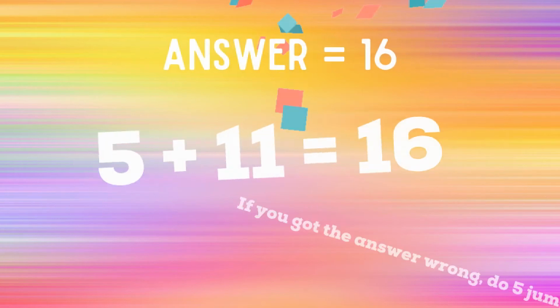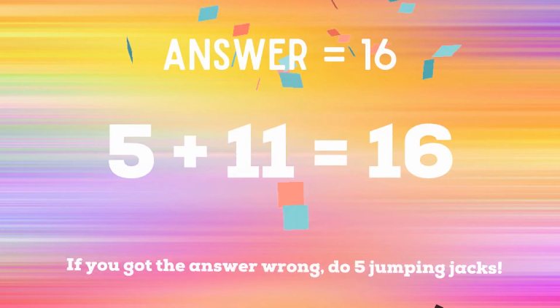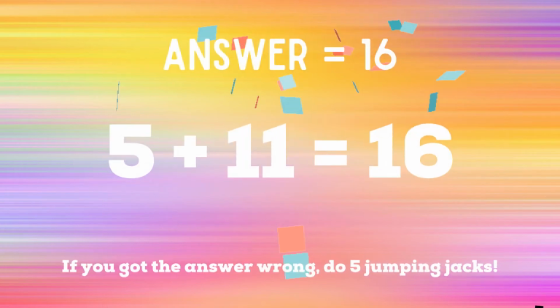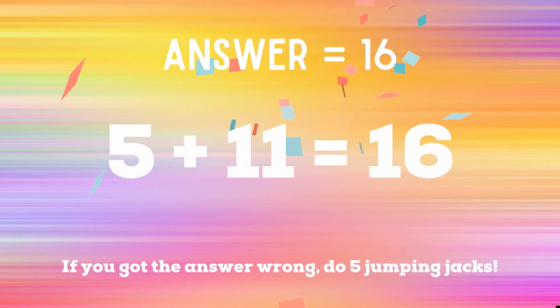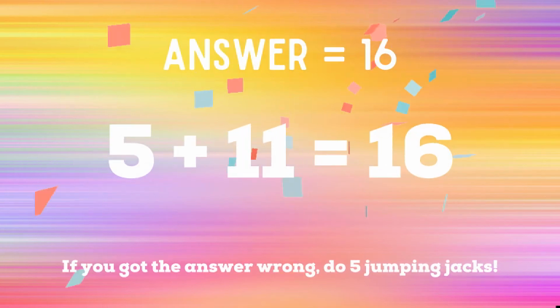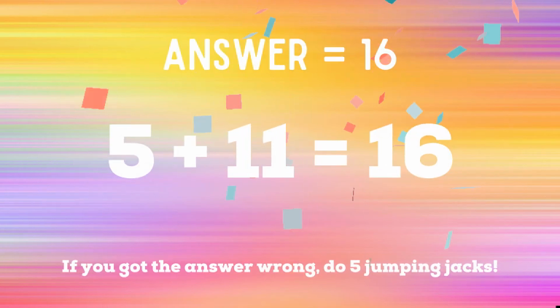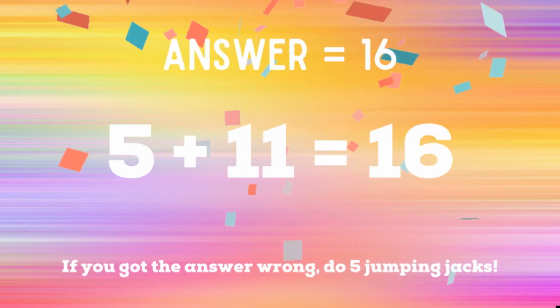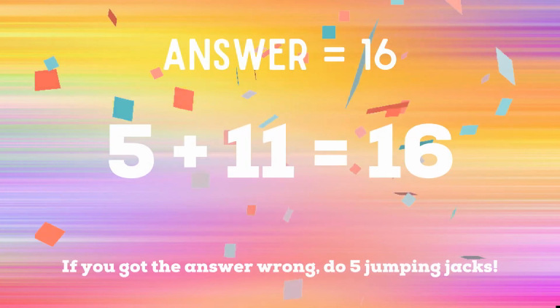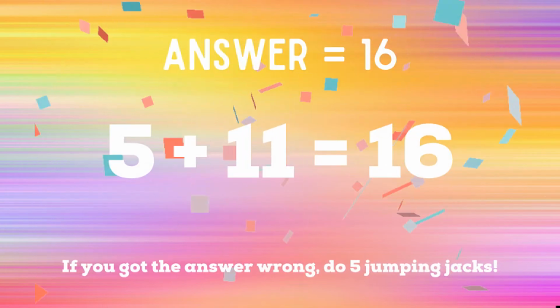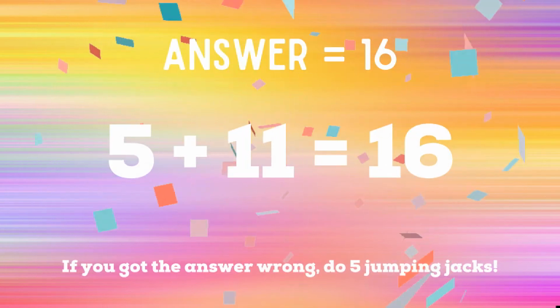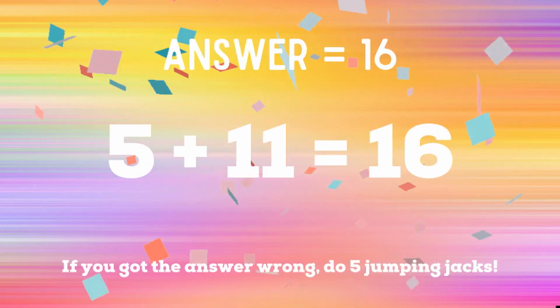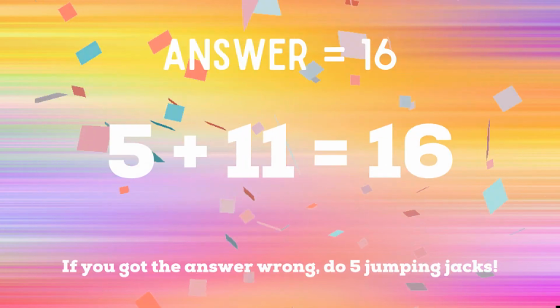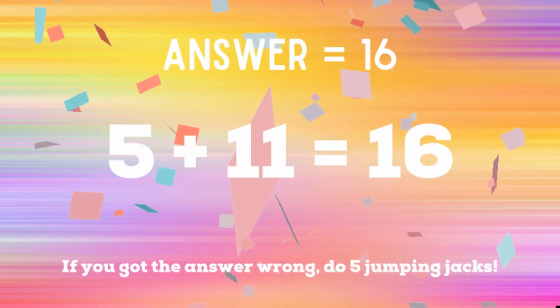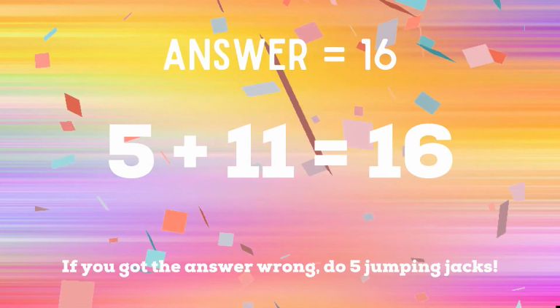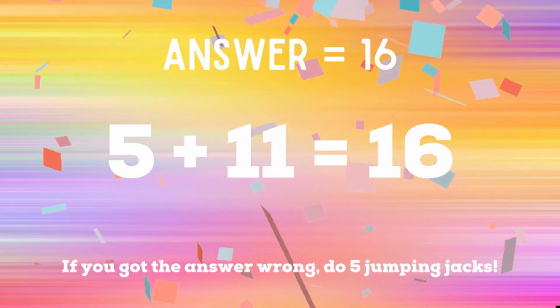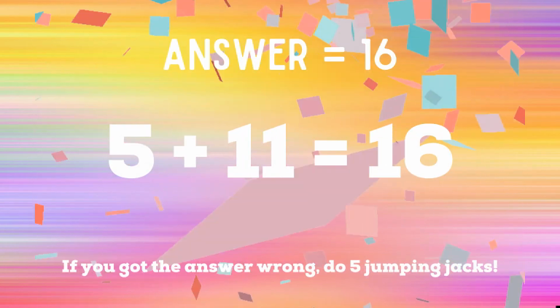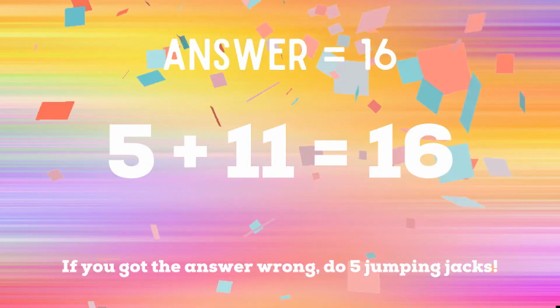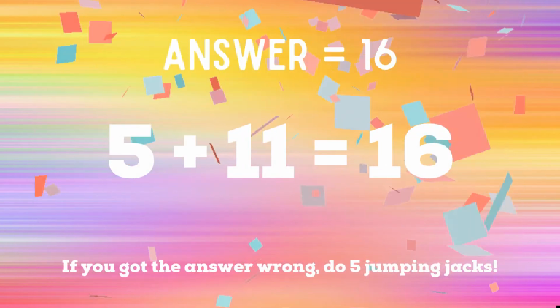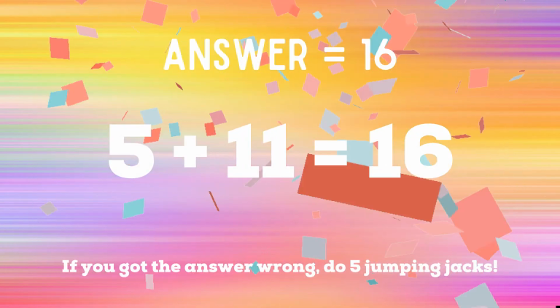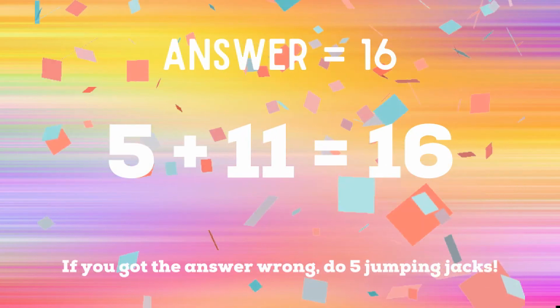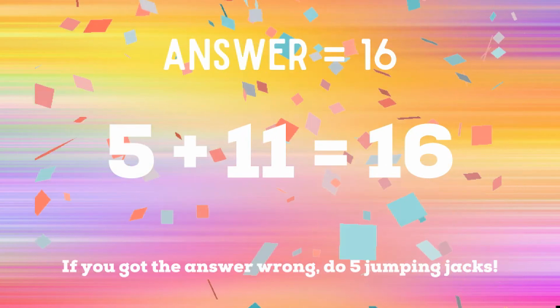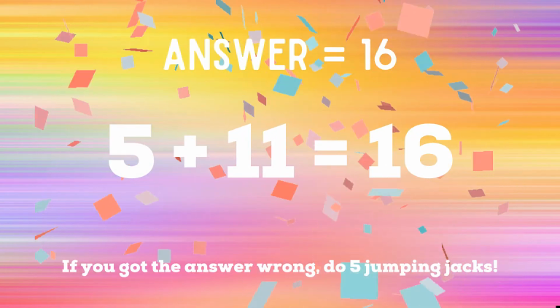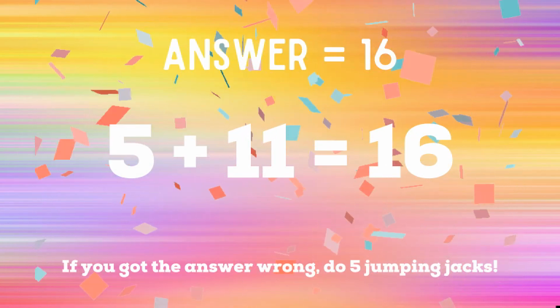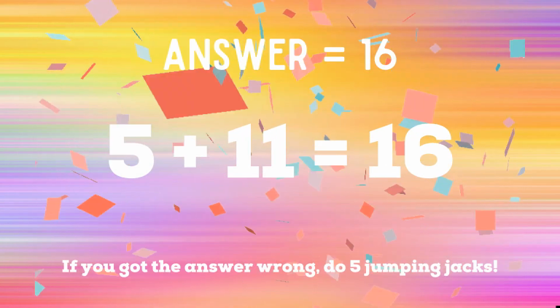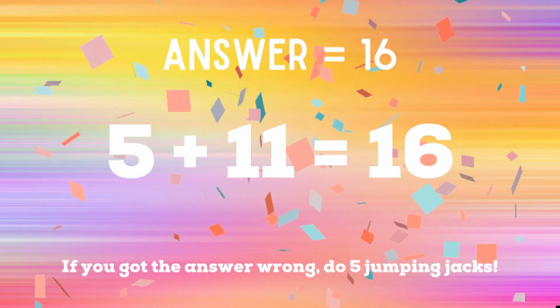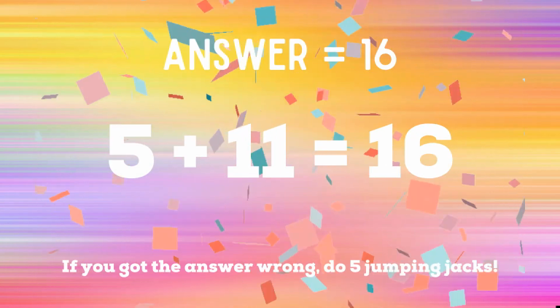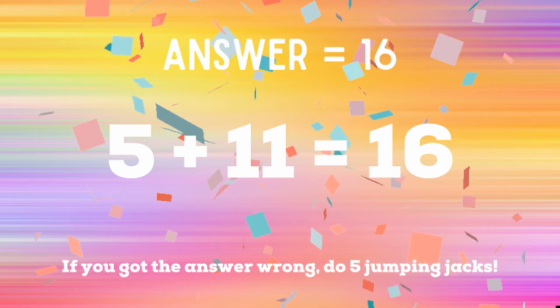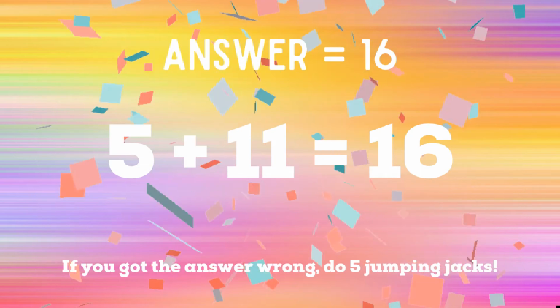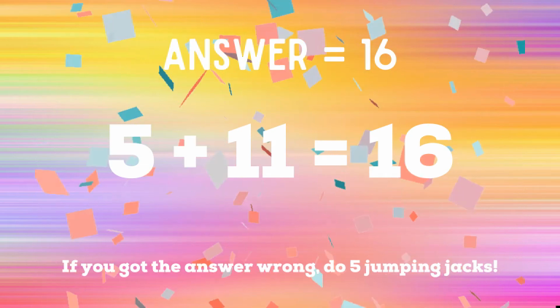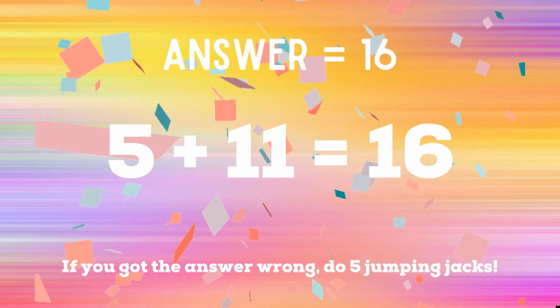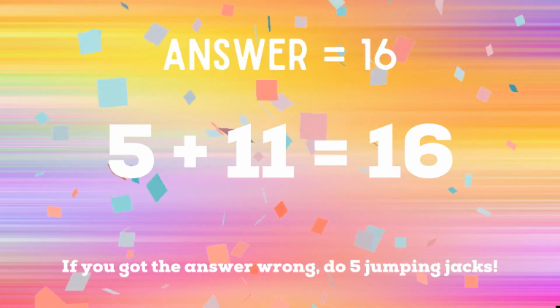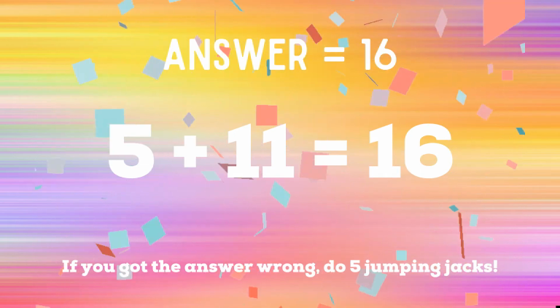The correct answer is 16. If you got it right, great job. If not, five jumping jacks.